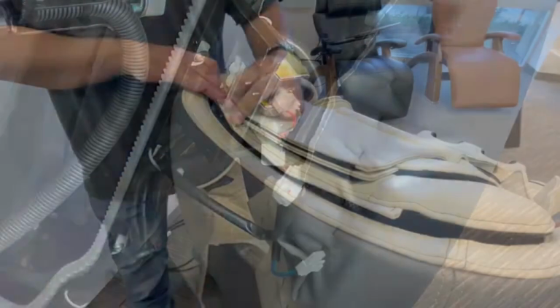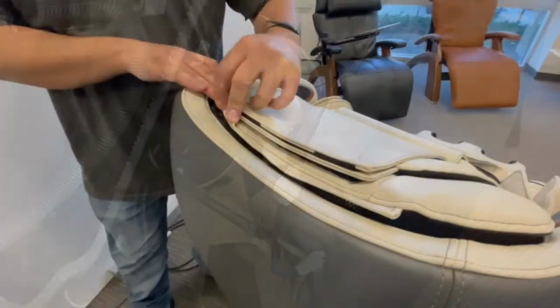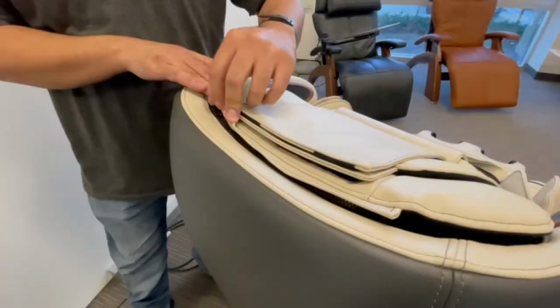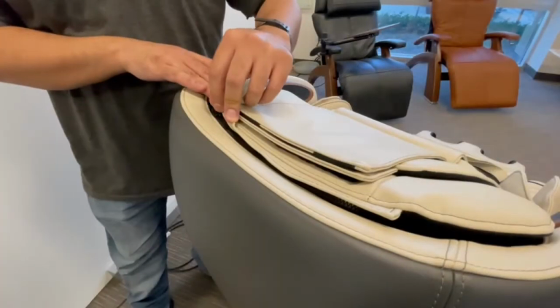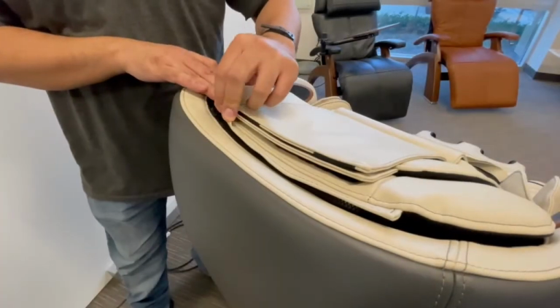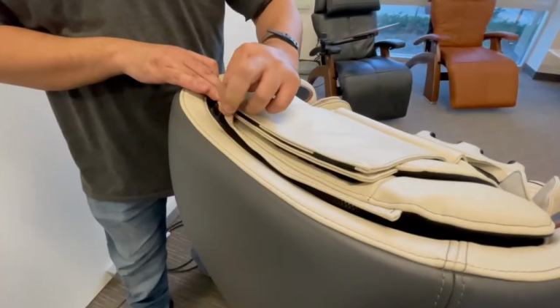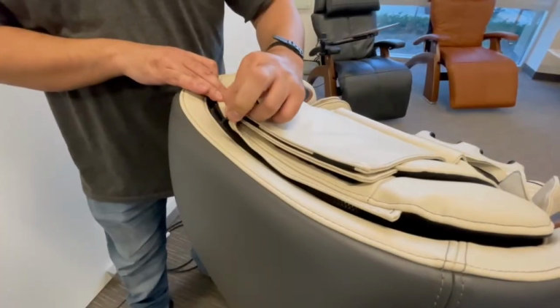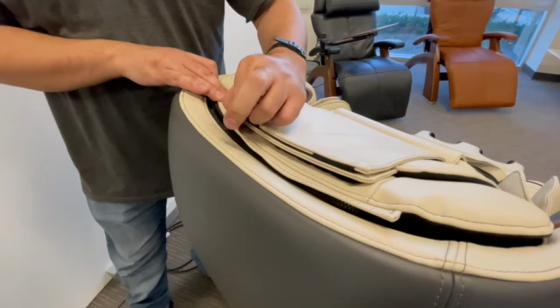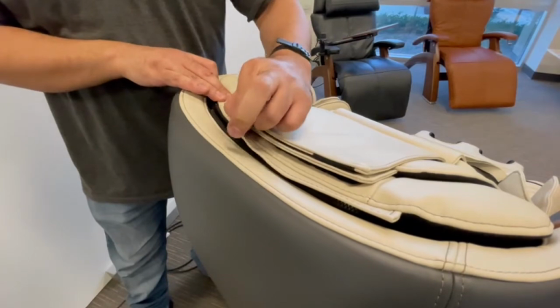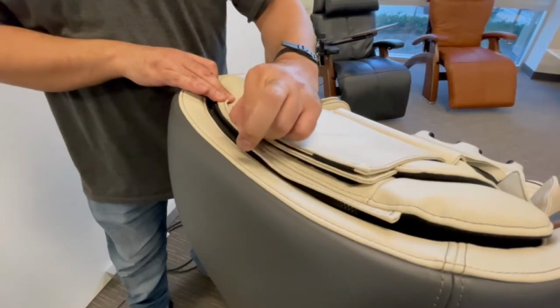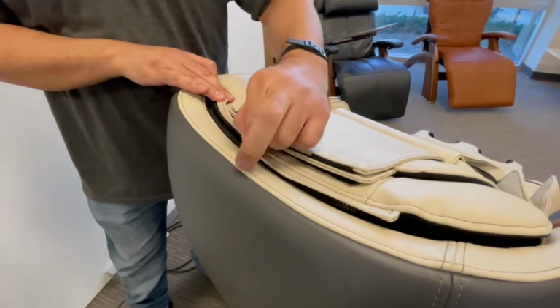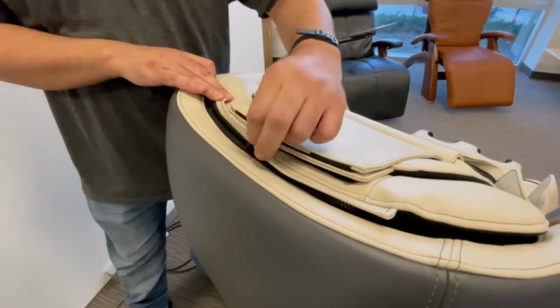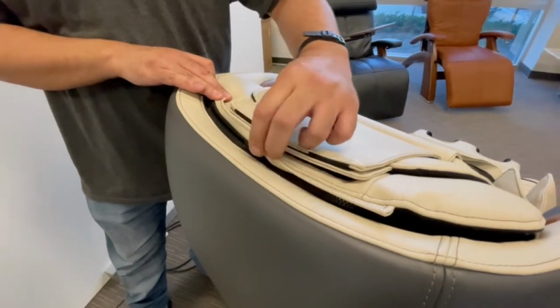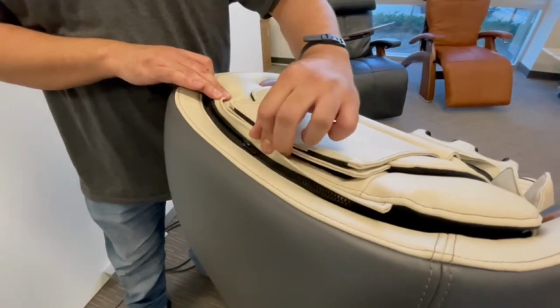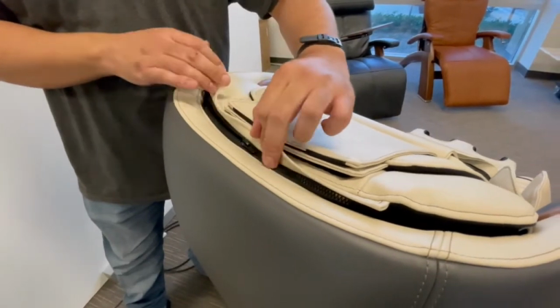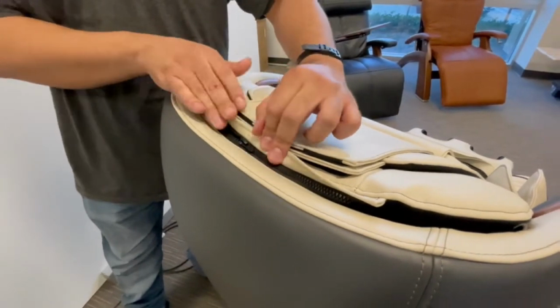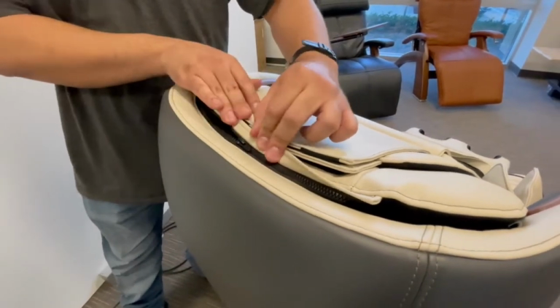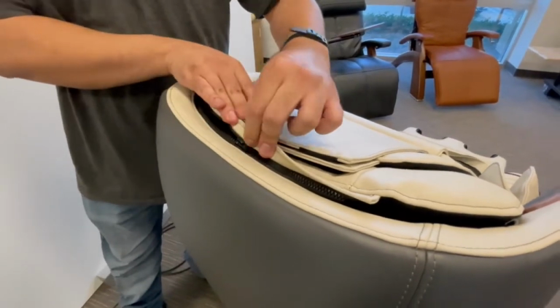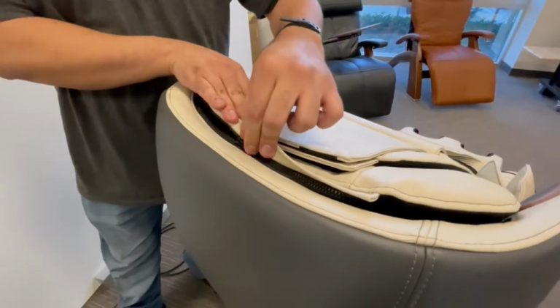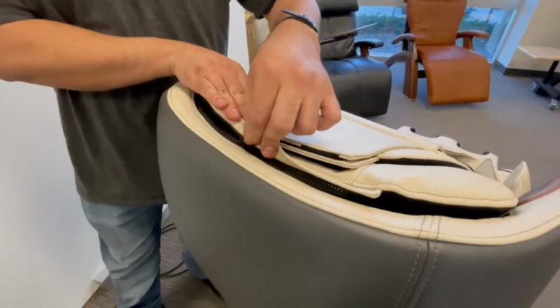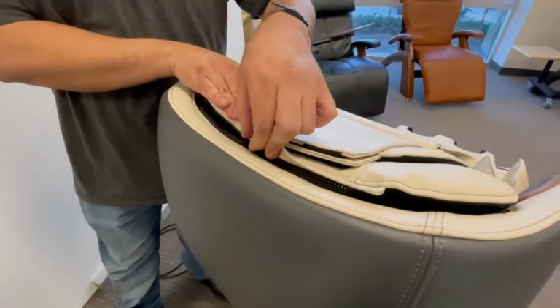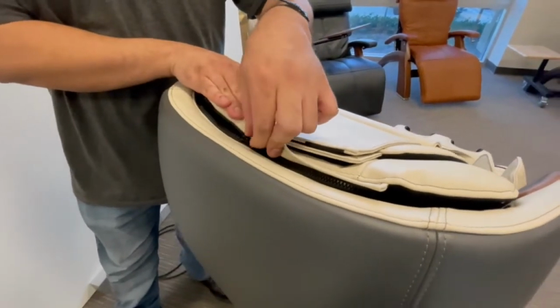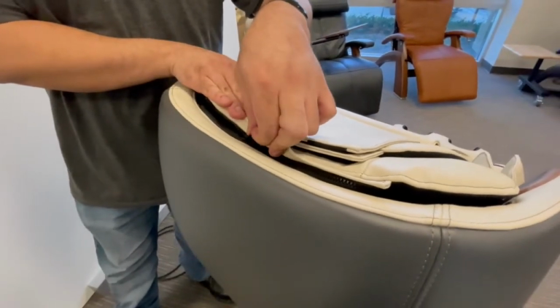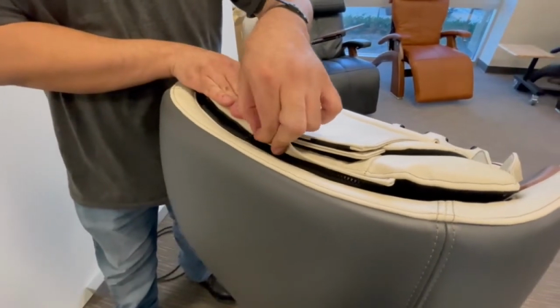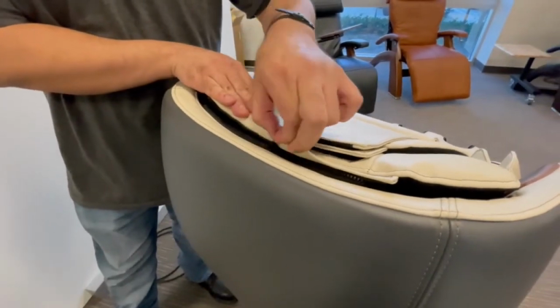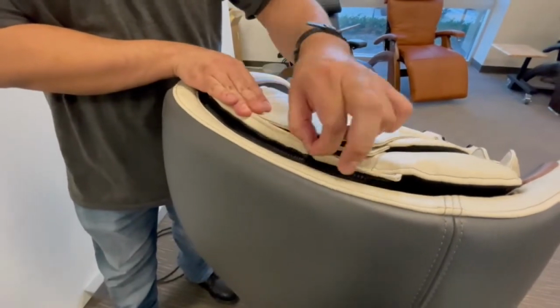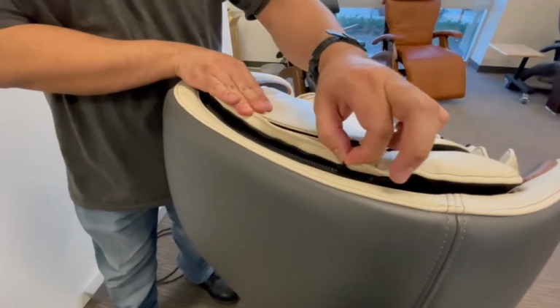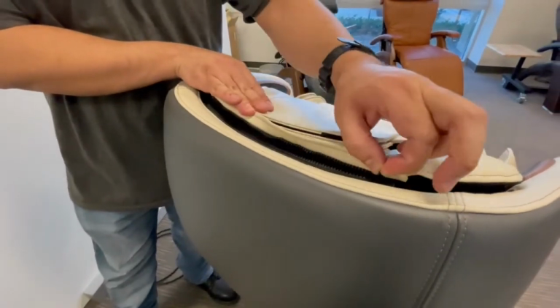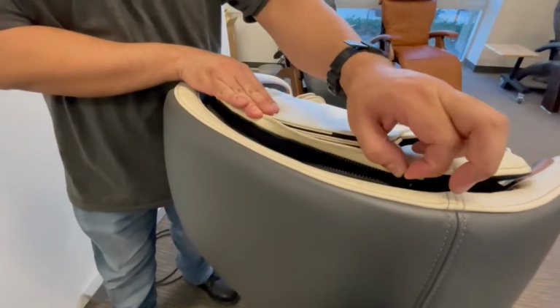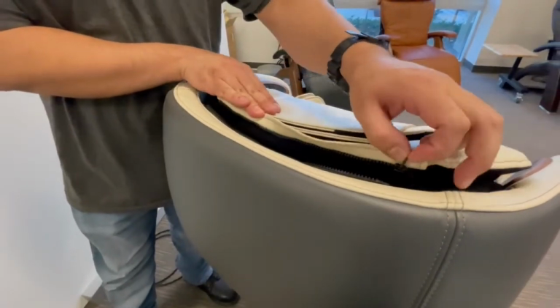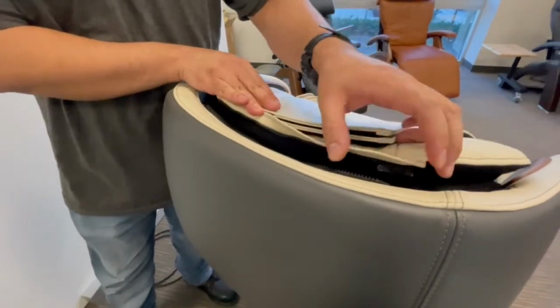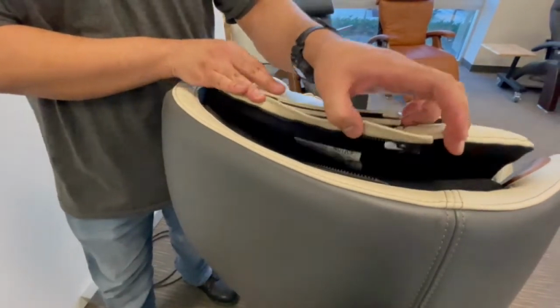Unzip the body pad from the backrest, then lift the upper backrest assembly up and off of the chair.